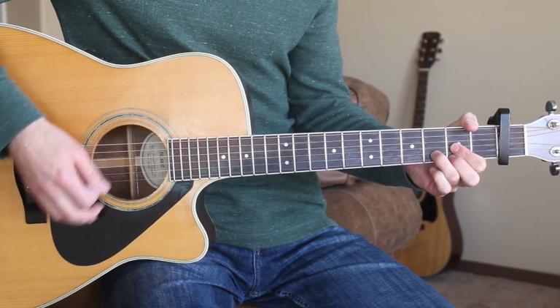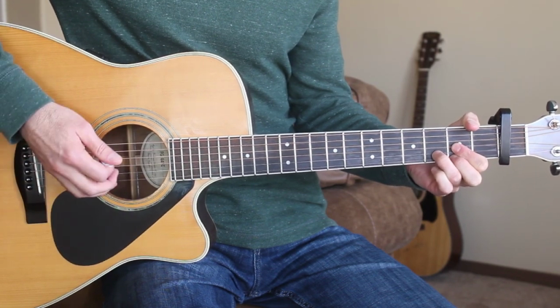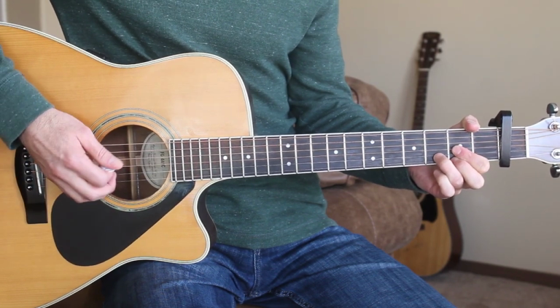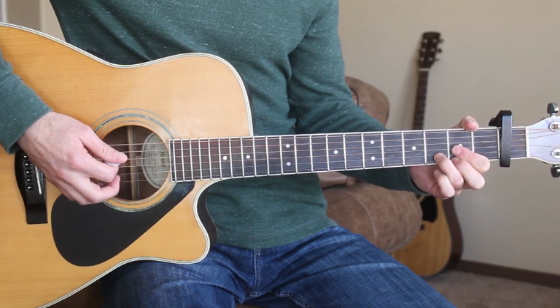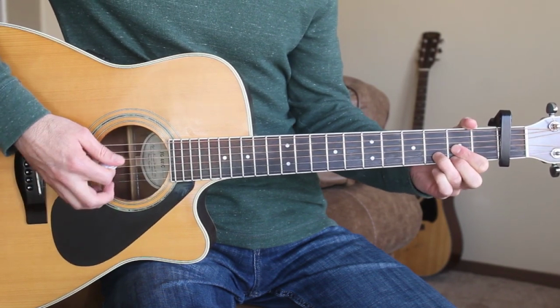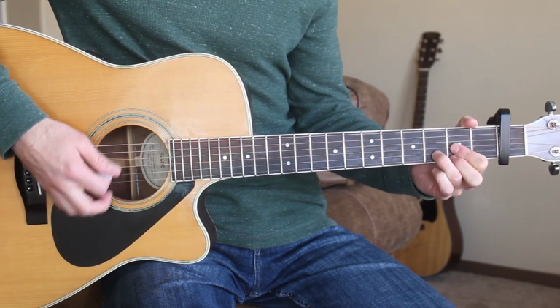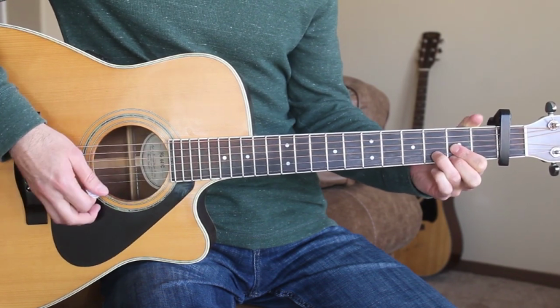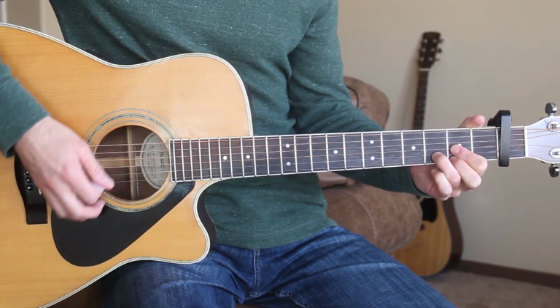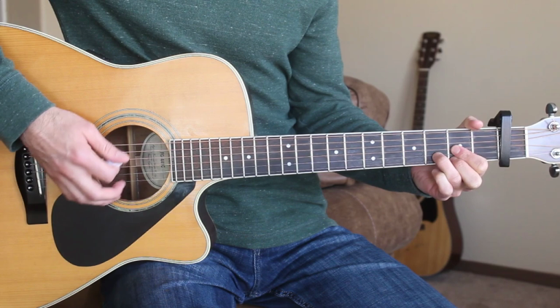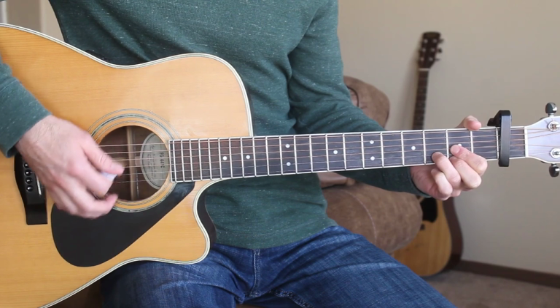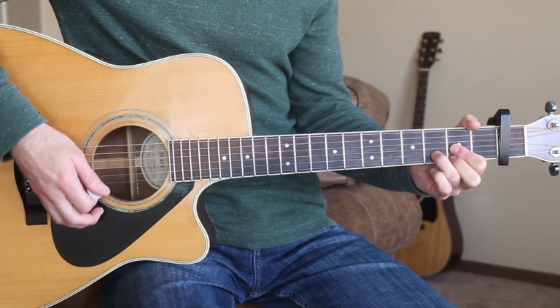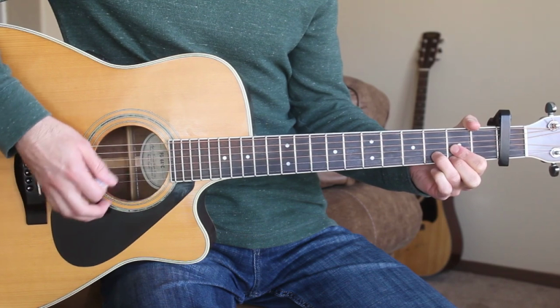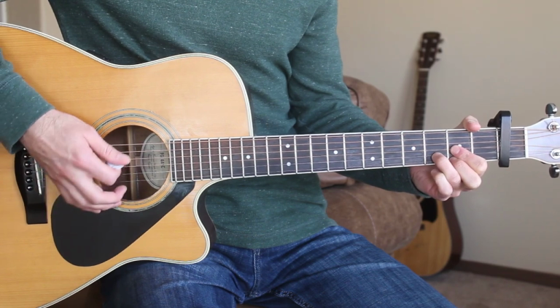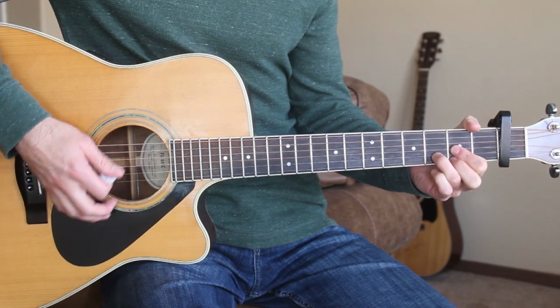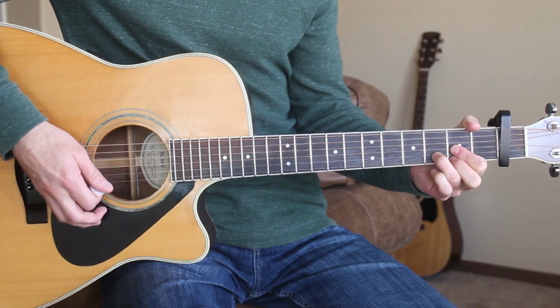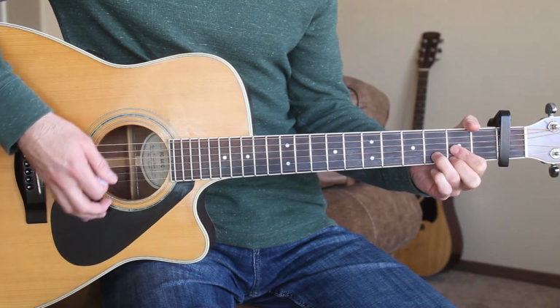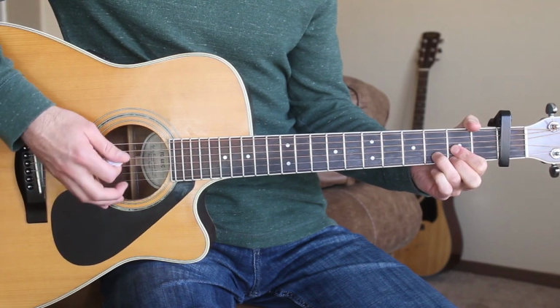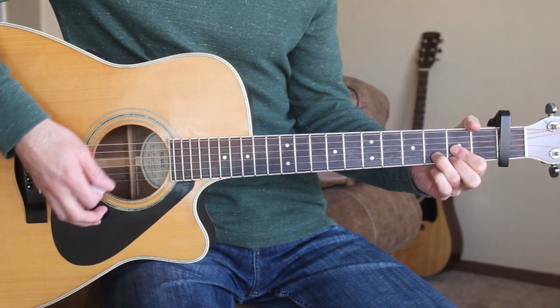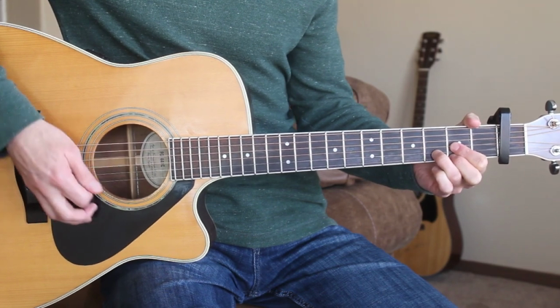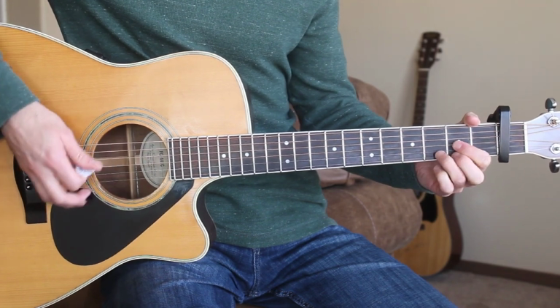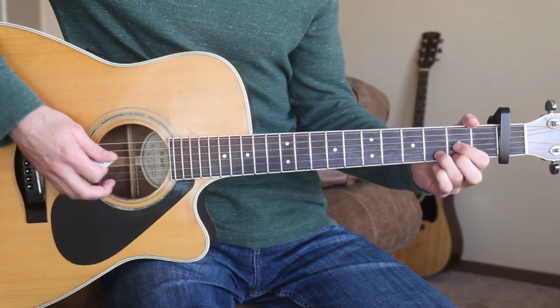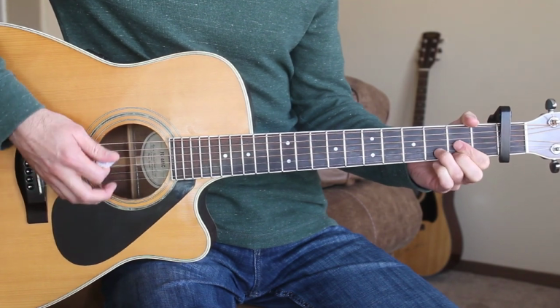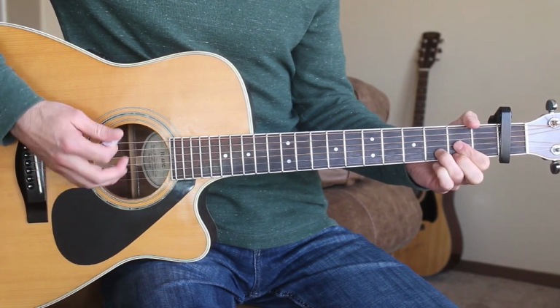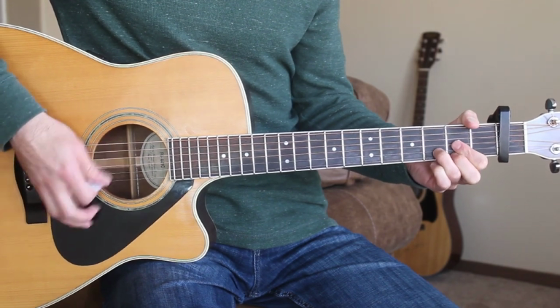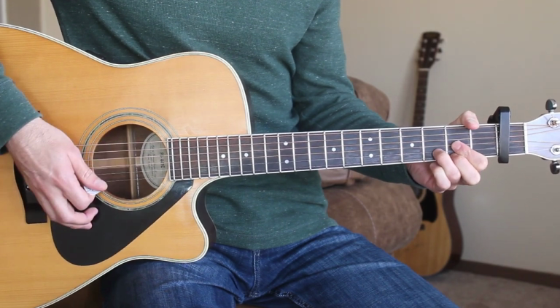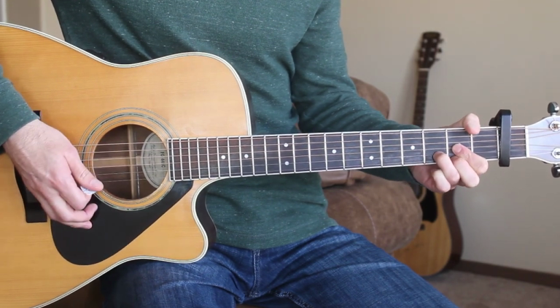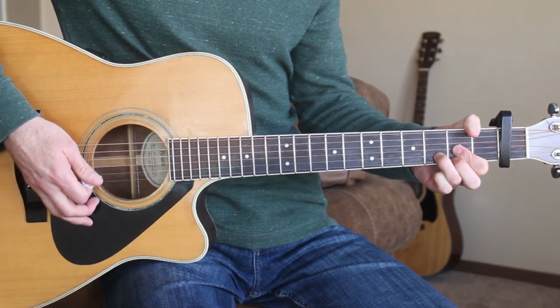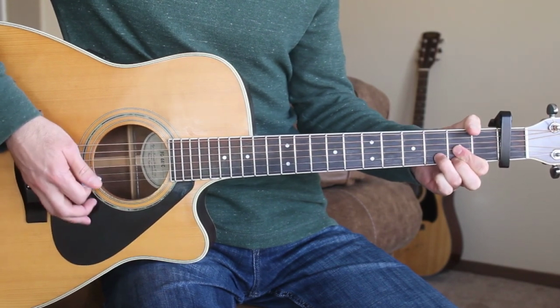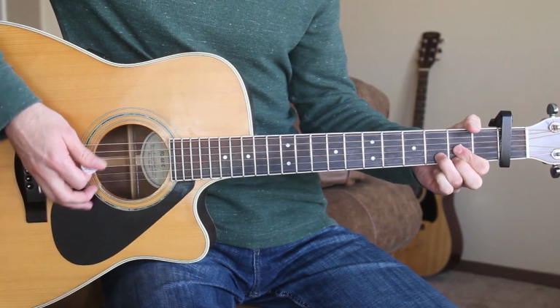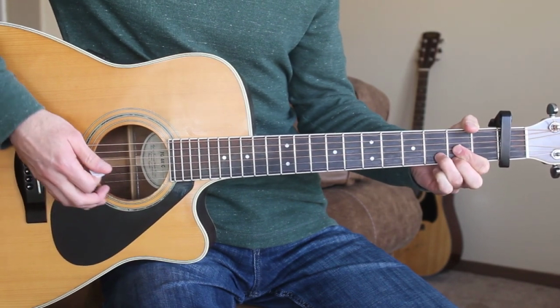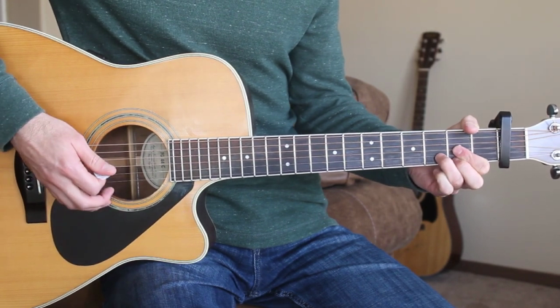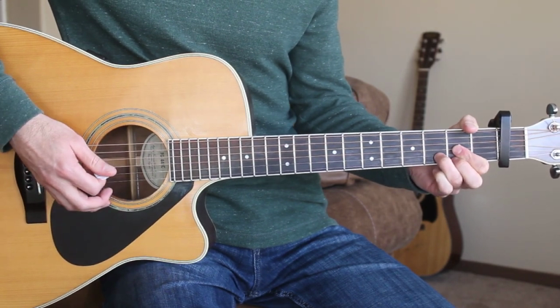All I'm doing is a down-up, down-up, down-up strumming pattern, and I'm palm muting here on this intro.